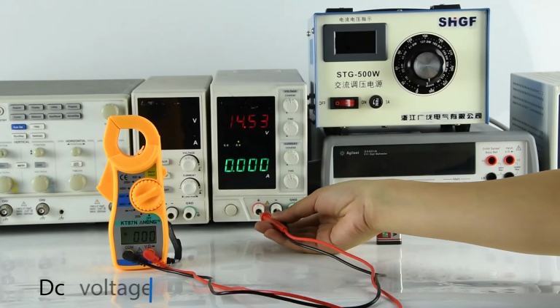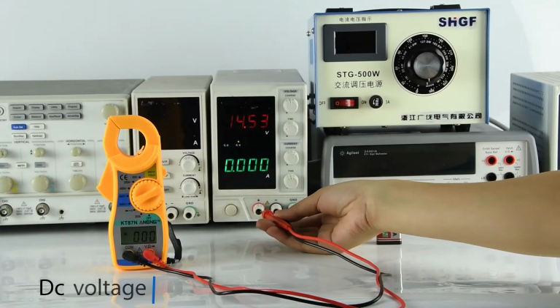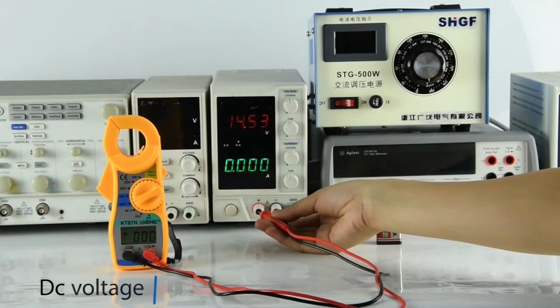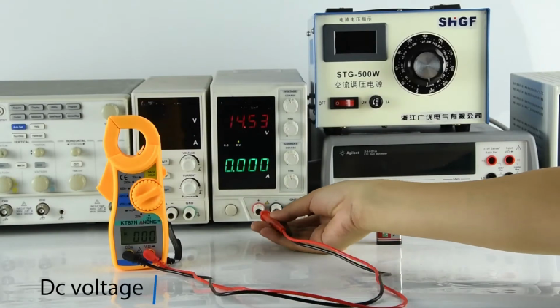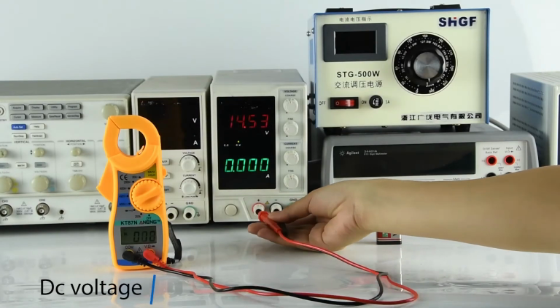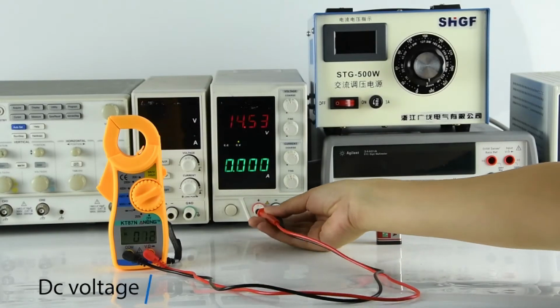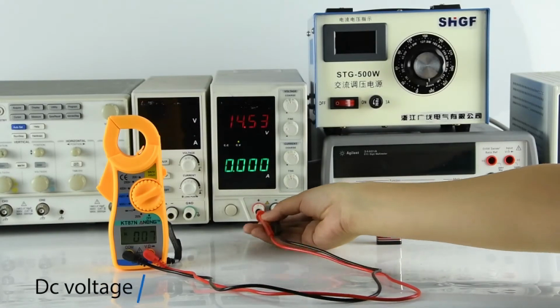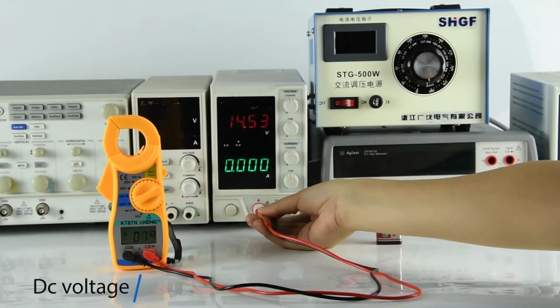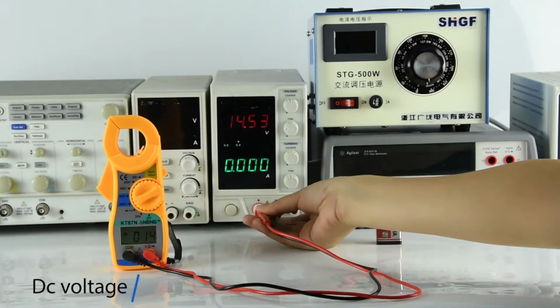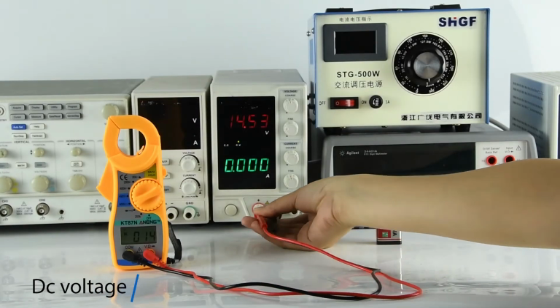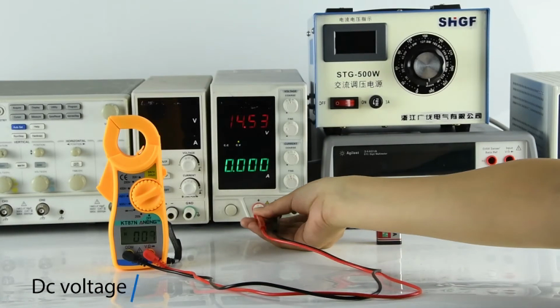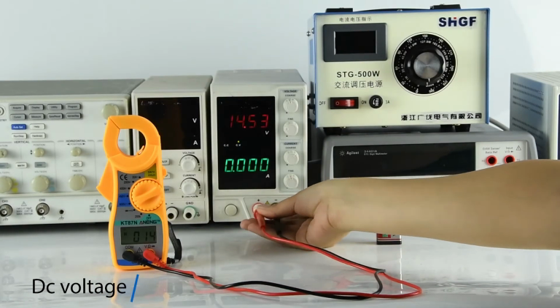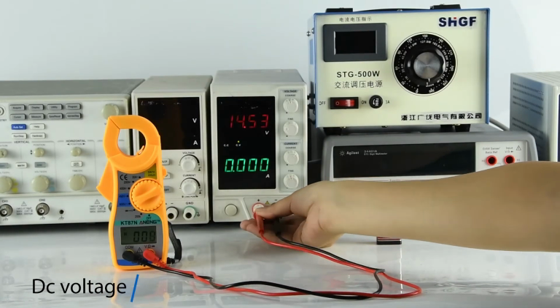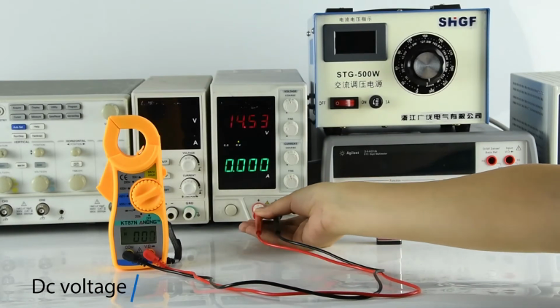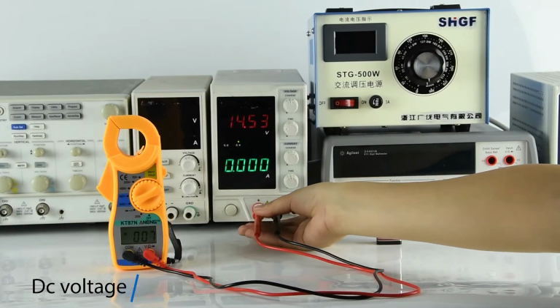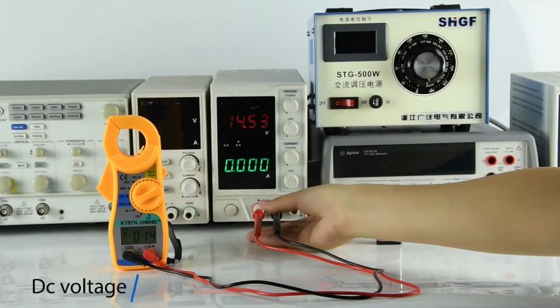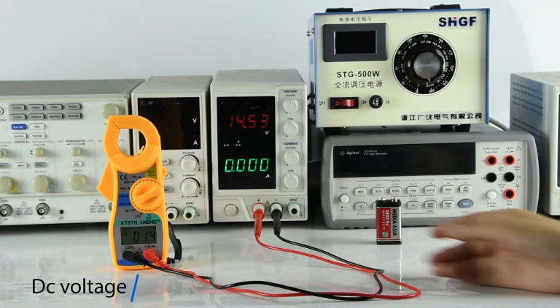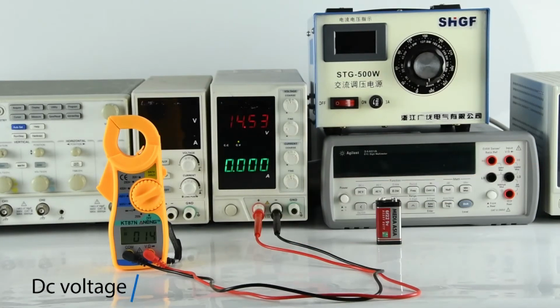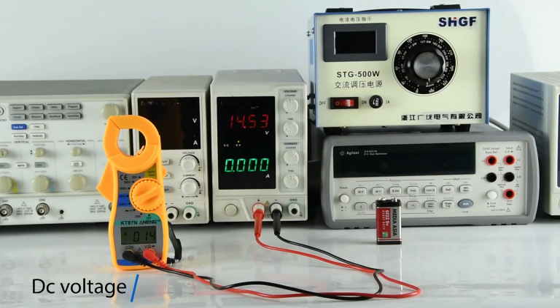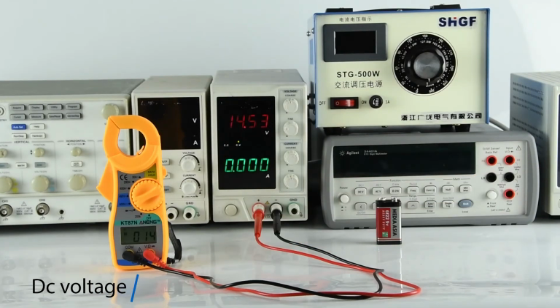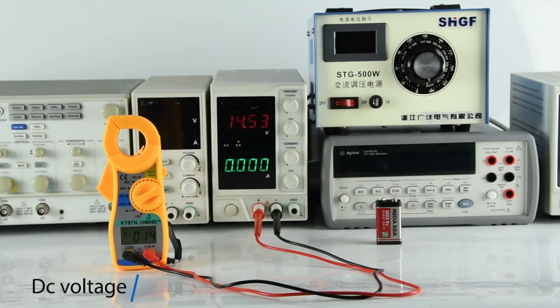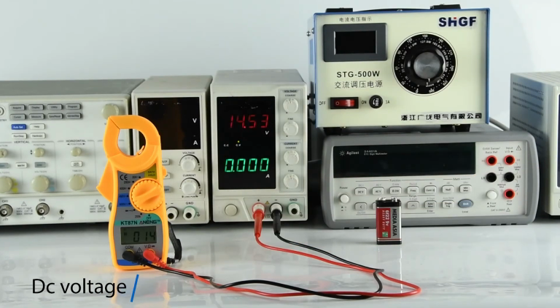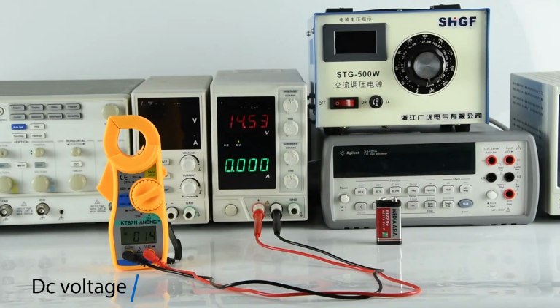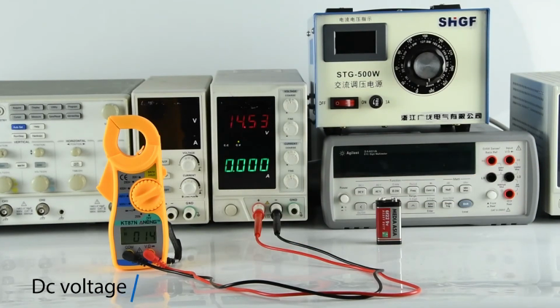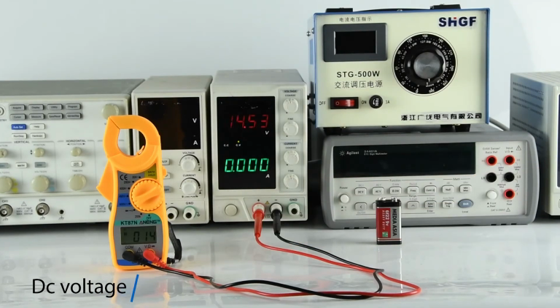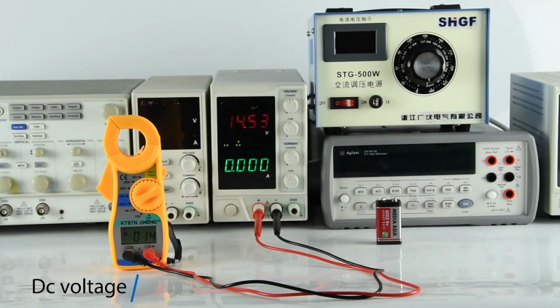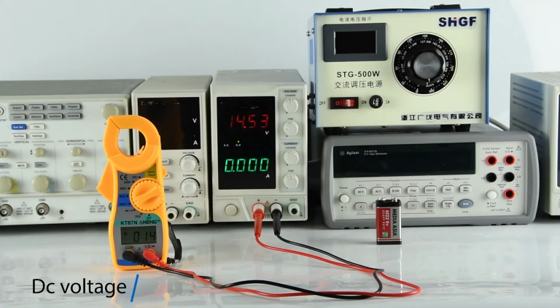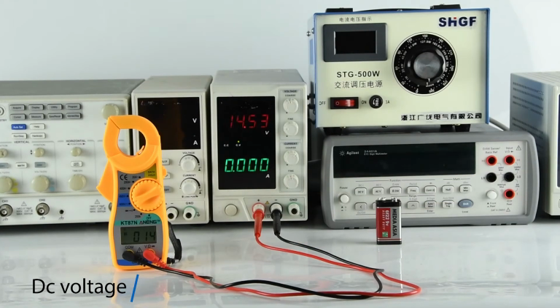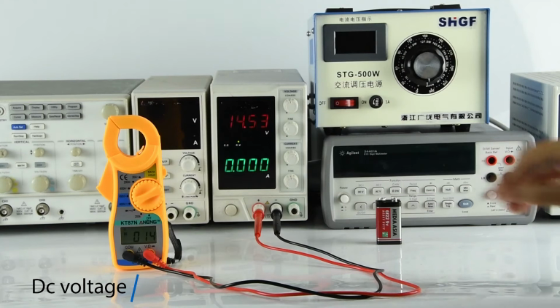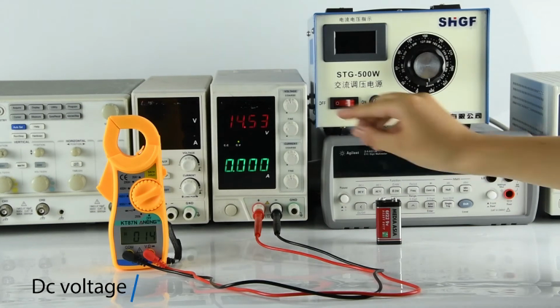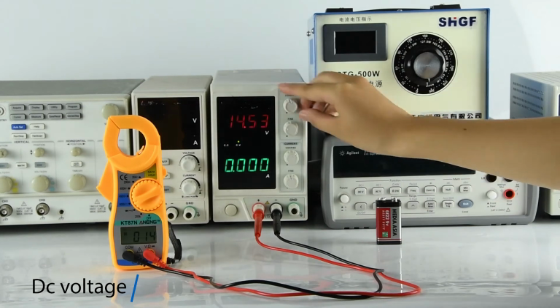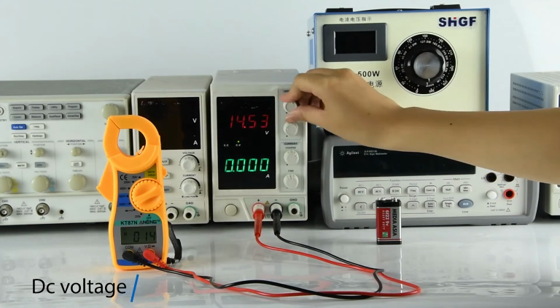DC voltage measurement with a 9V battery and voltage regulator.